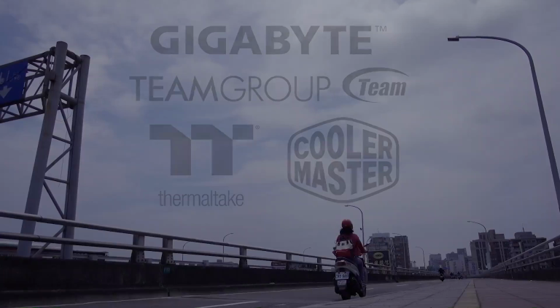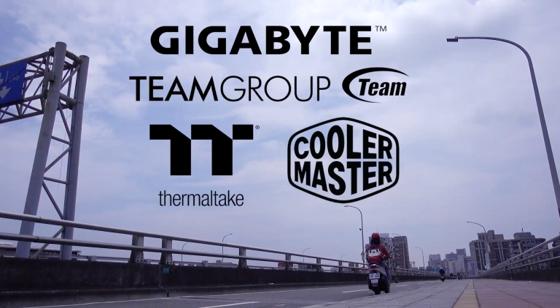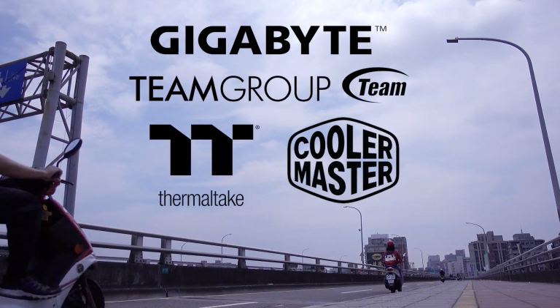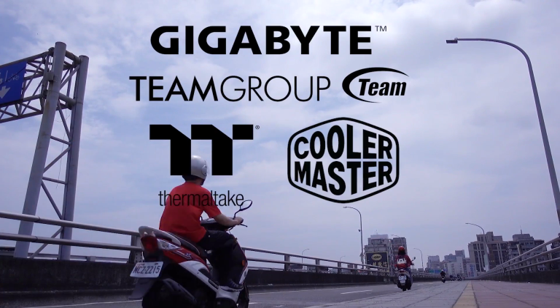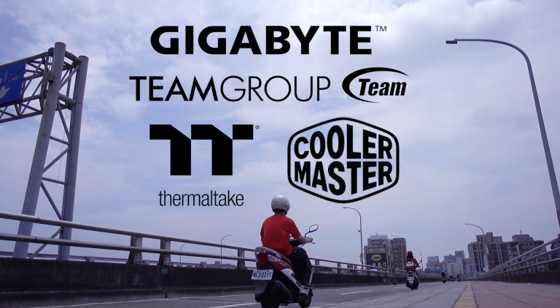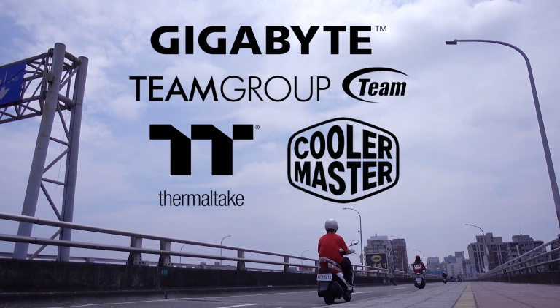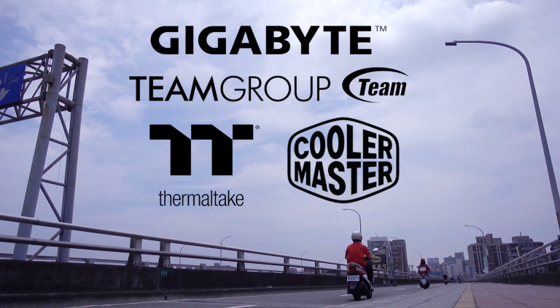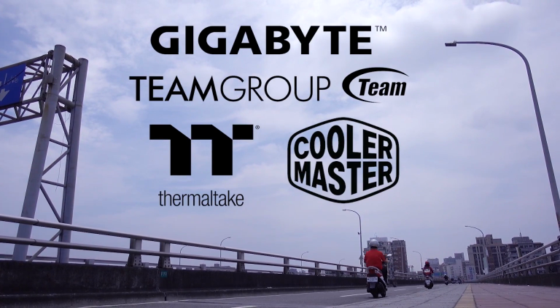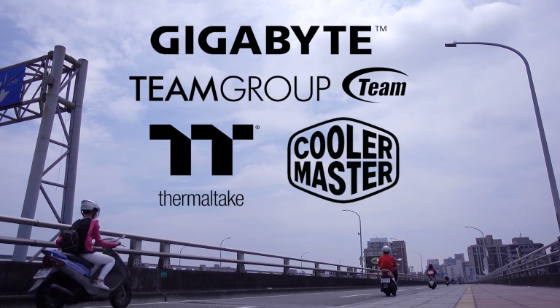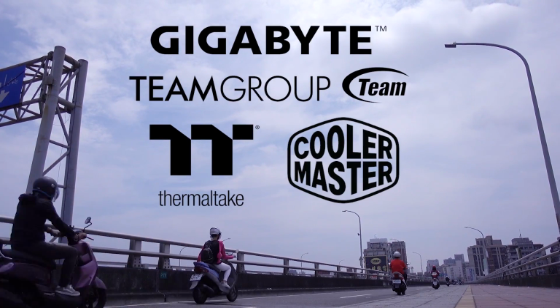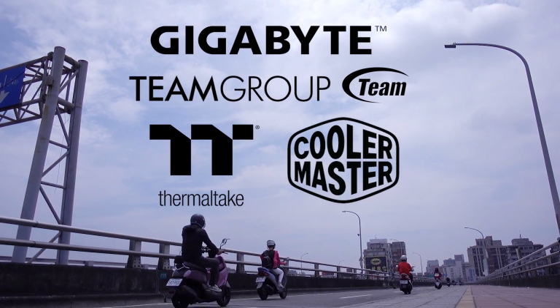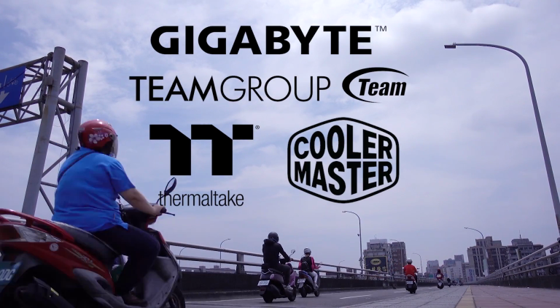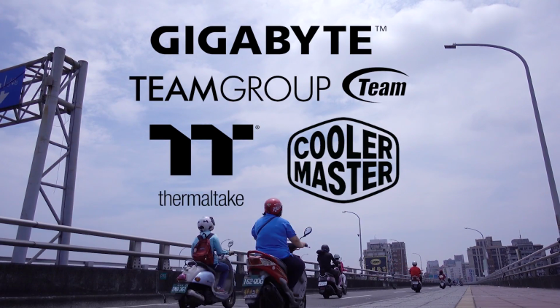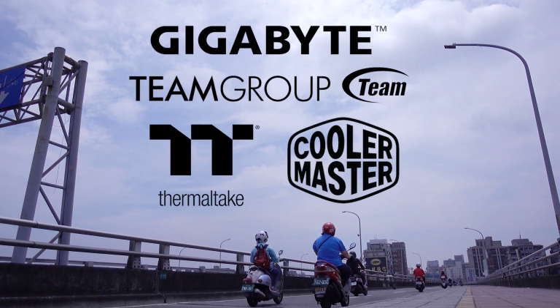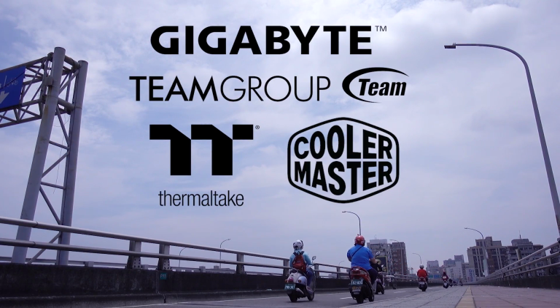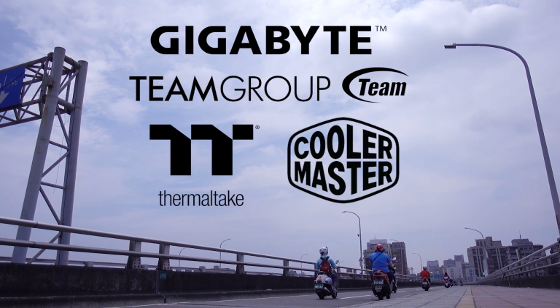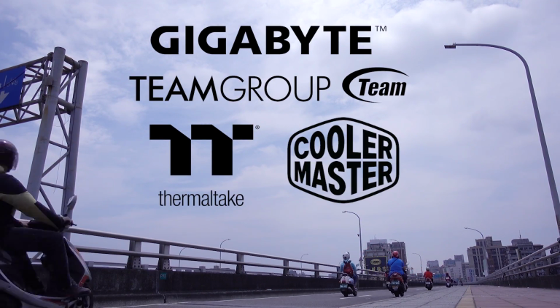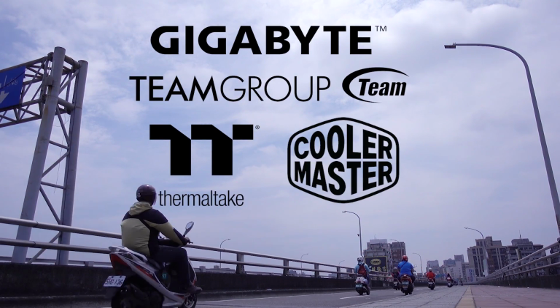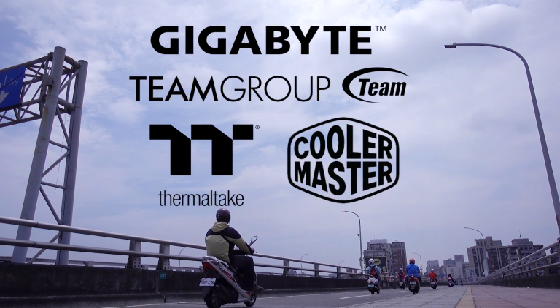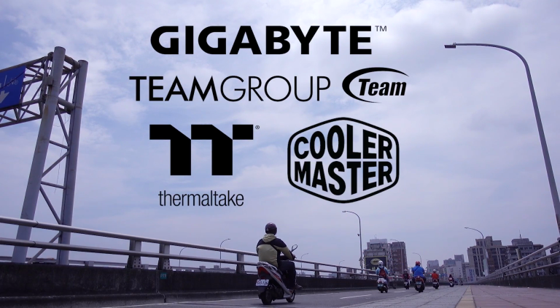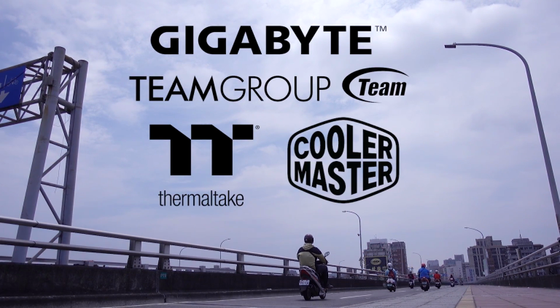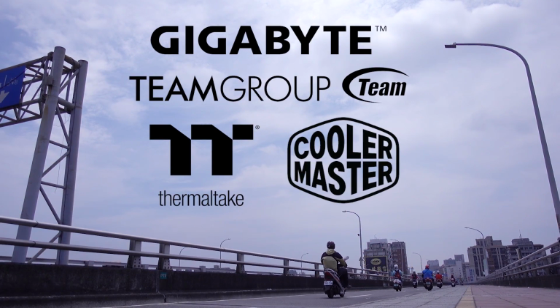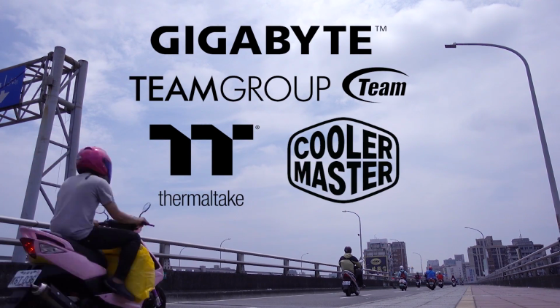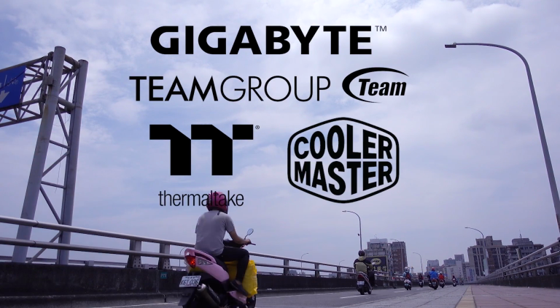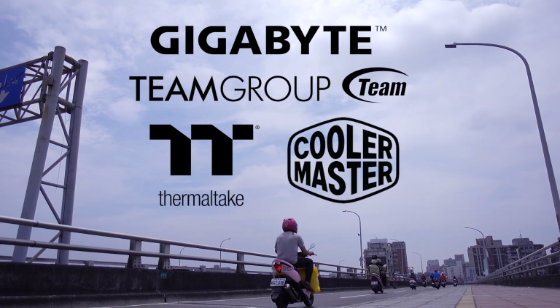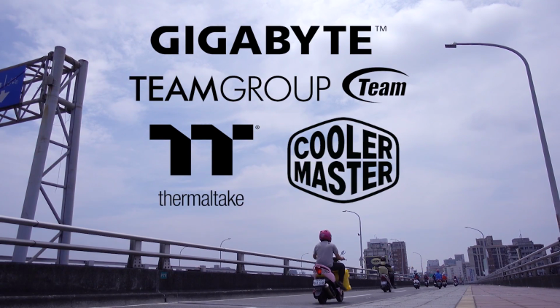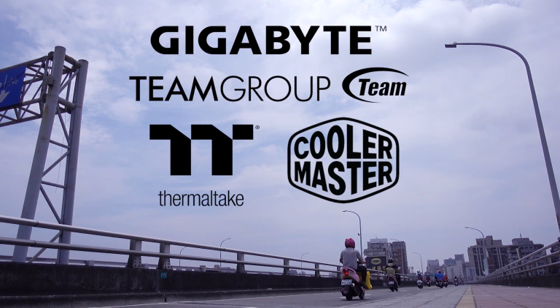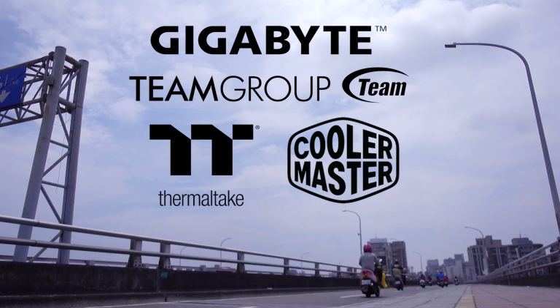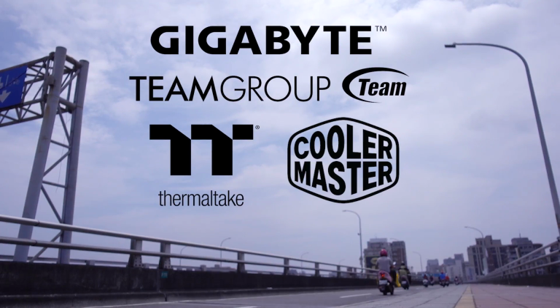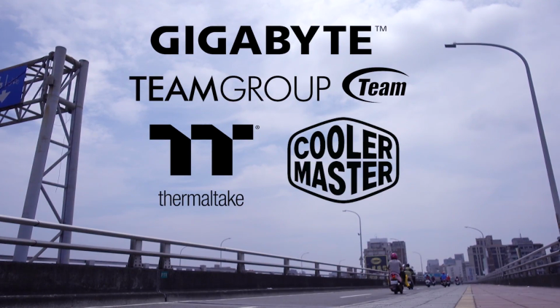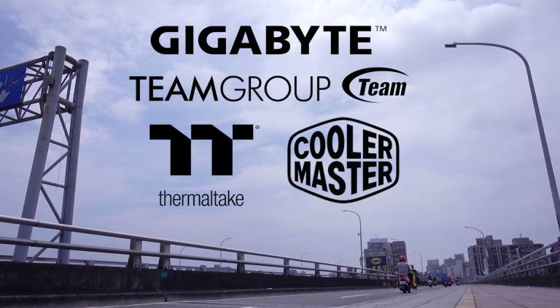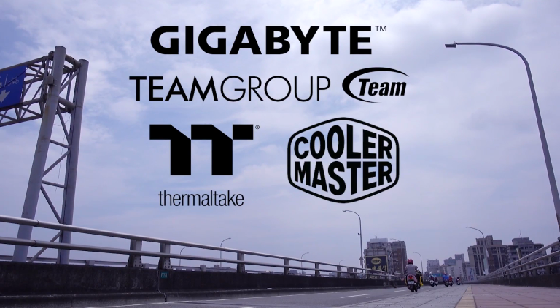My coverage of Computex 2018 is brought to you by Gigabyte, Cooler Master, Team Group, and Thermaltake.